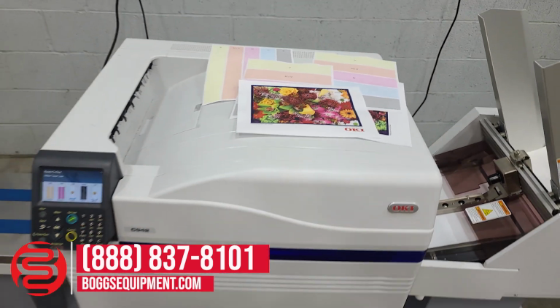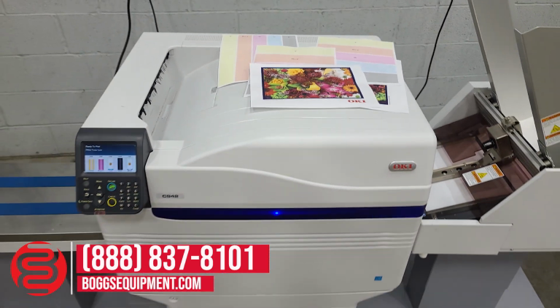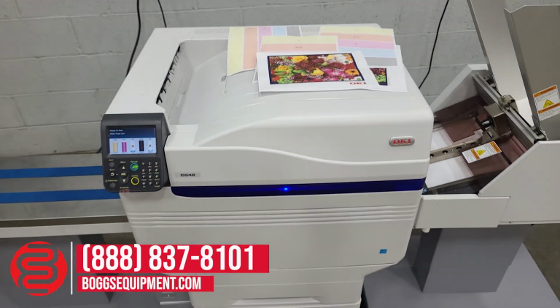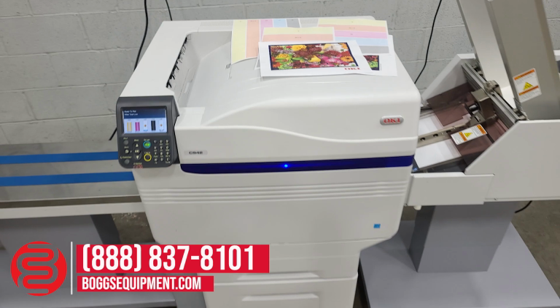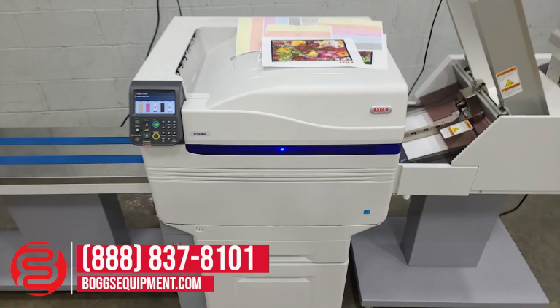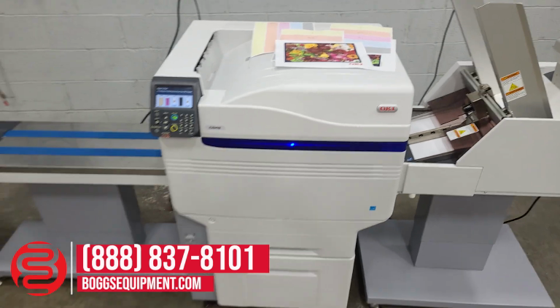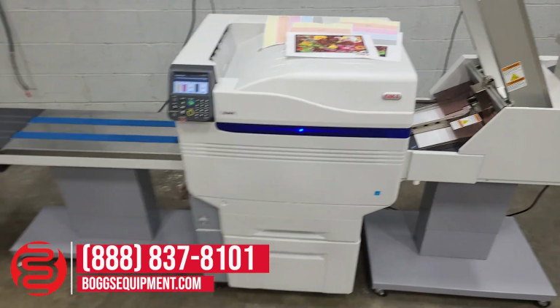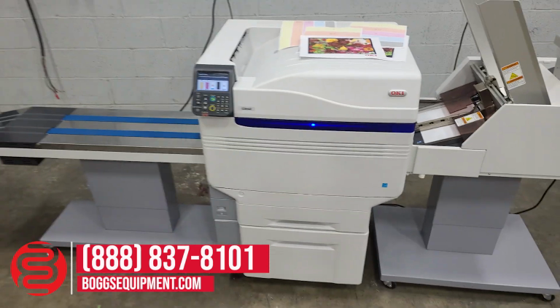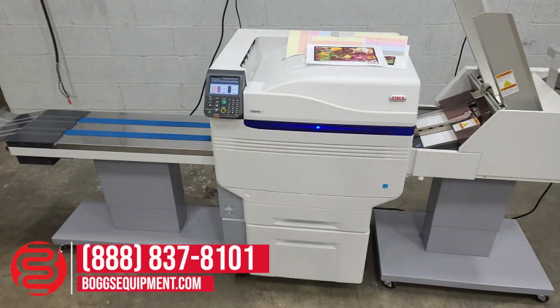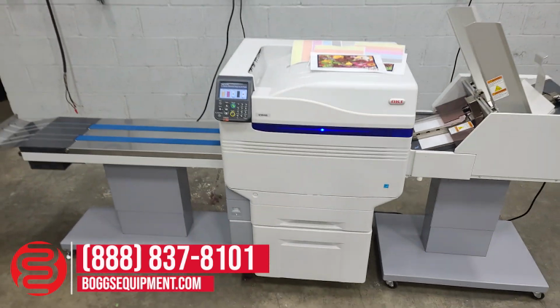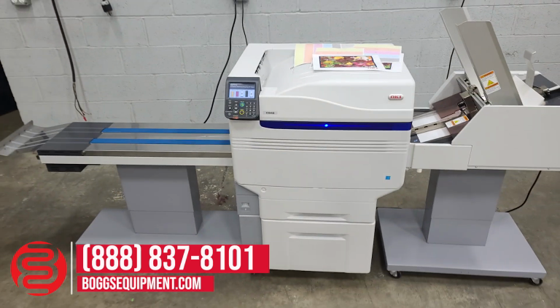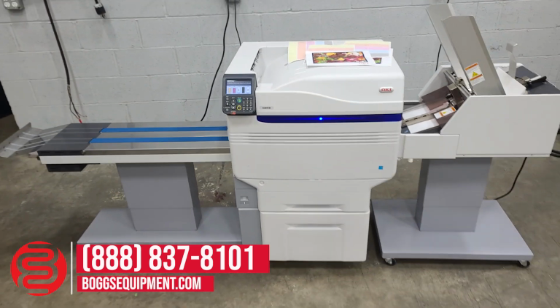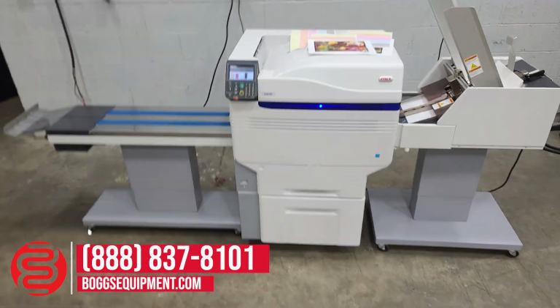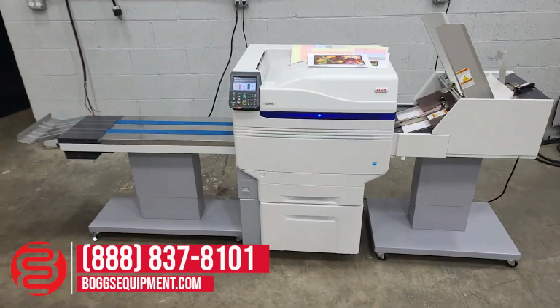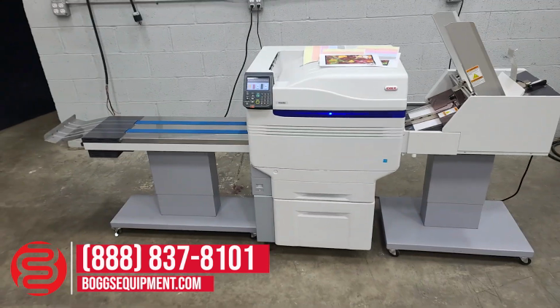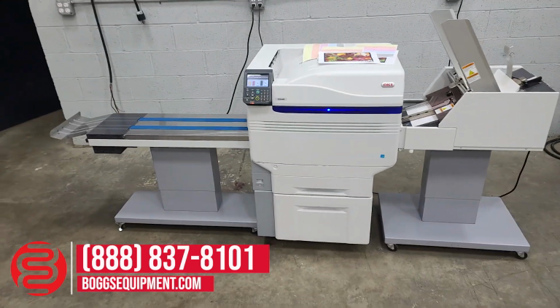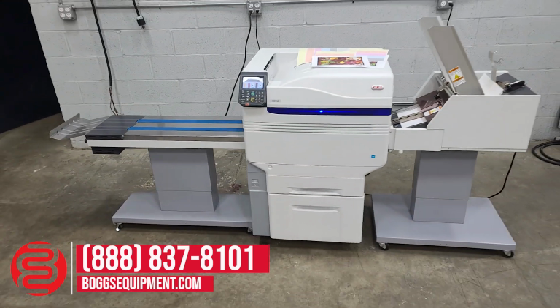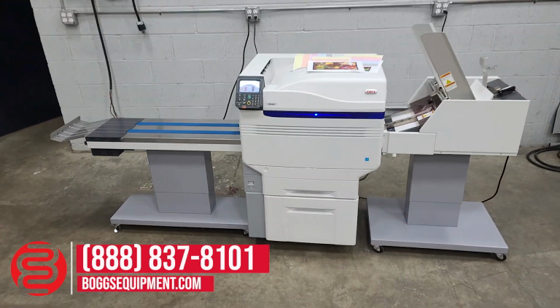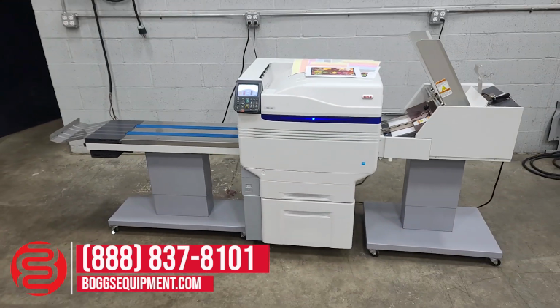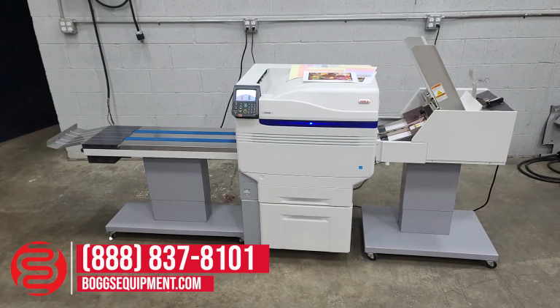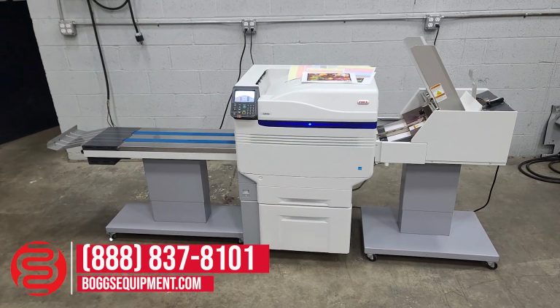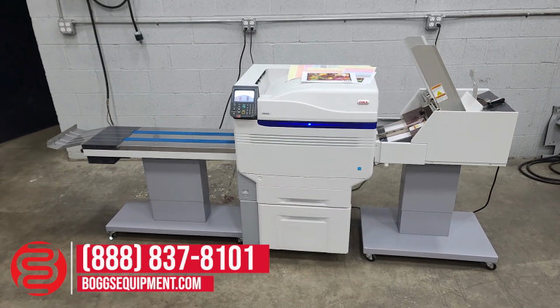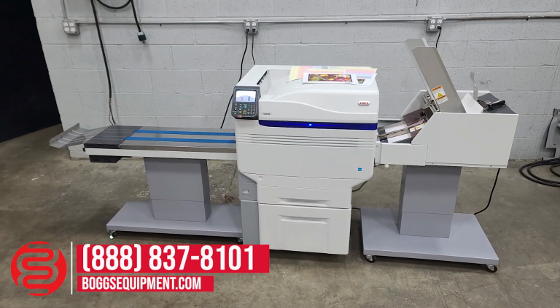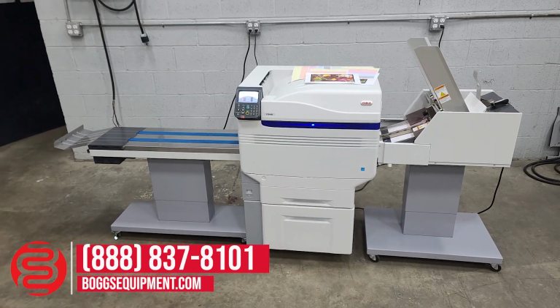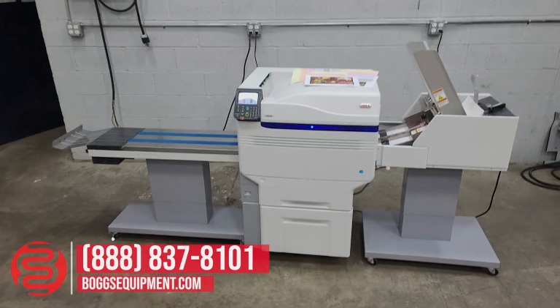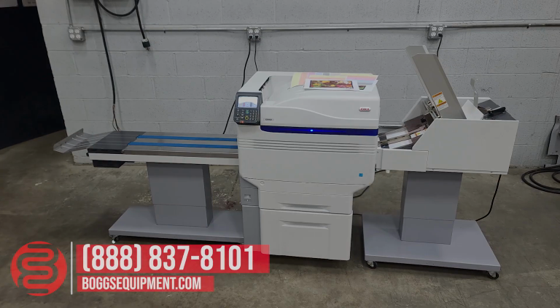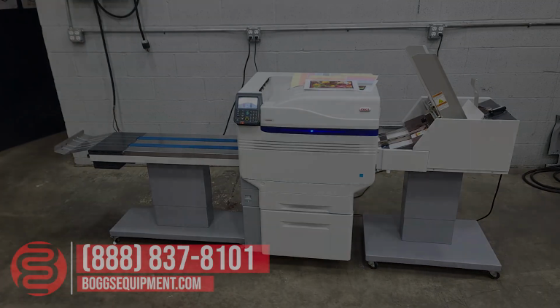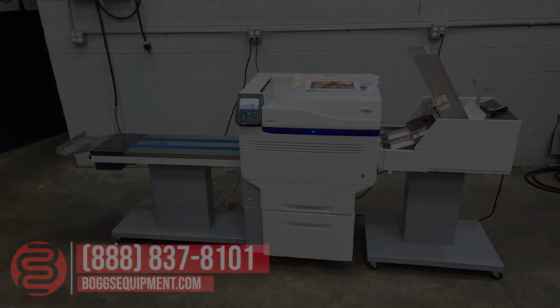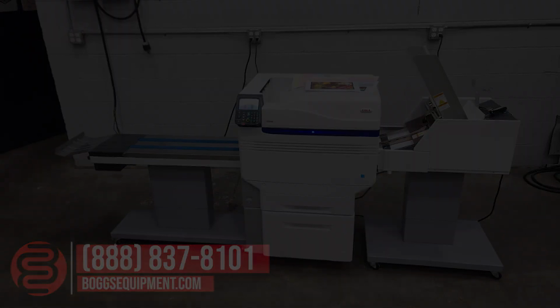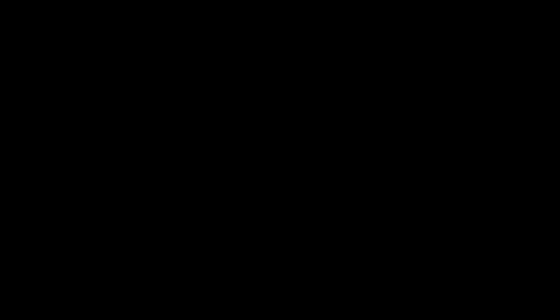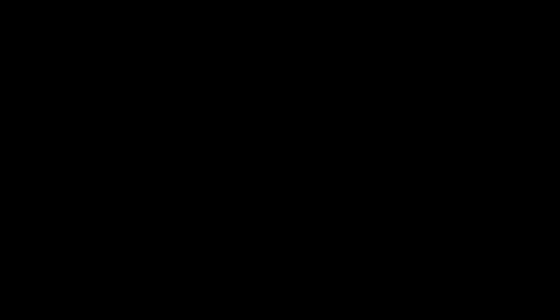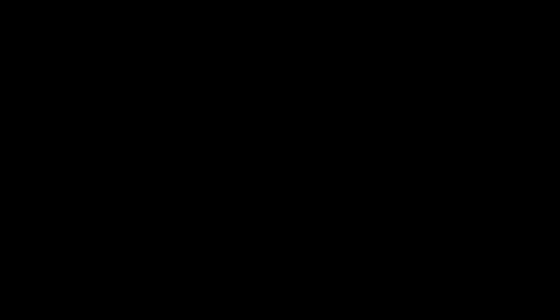And this is the Okidata C942 digital envelope press.